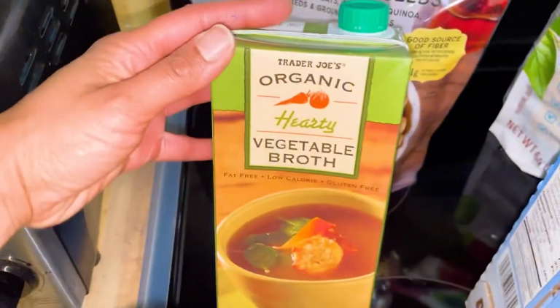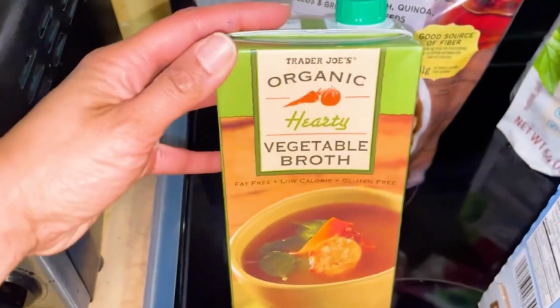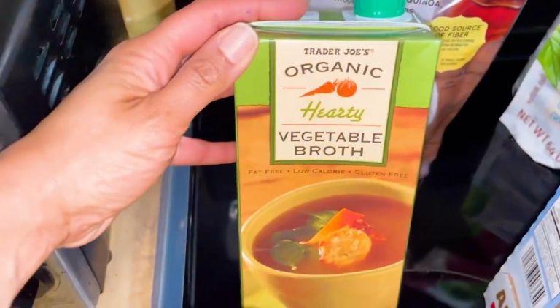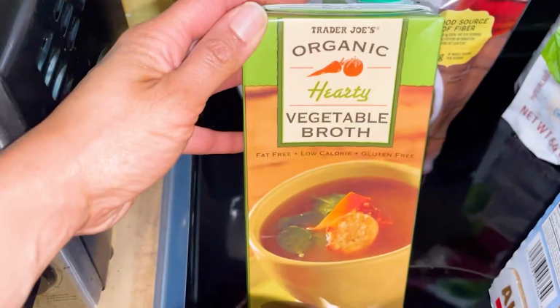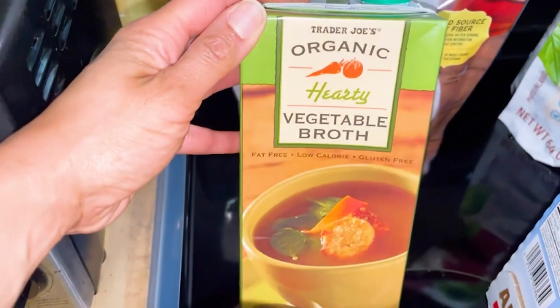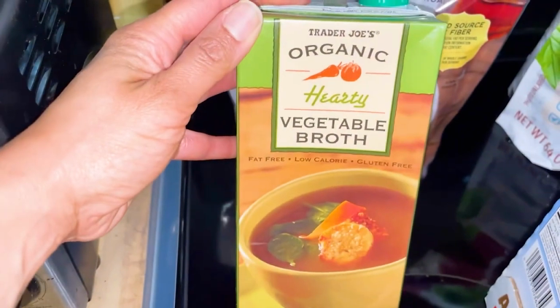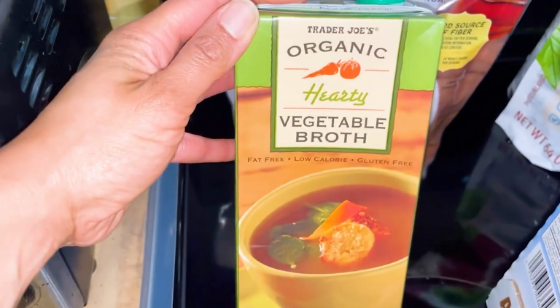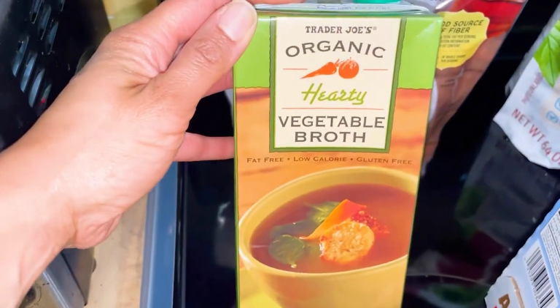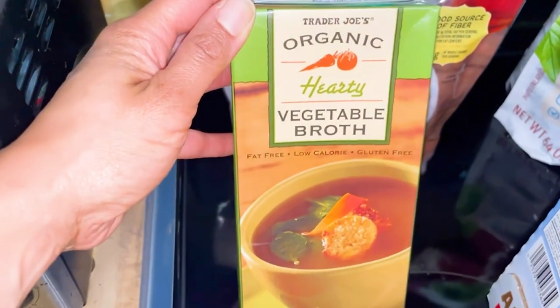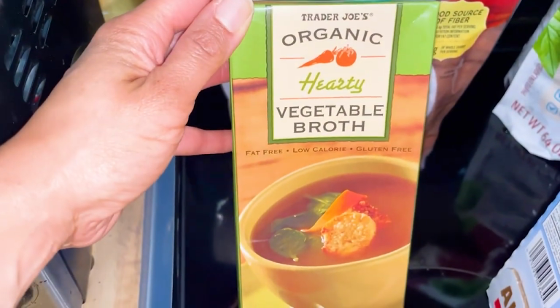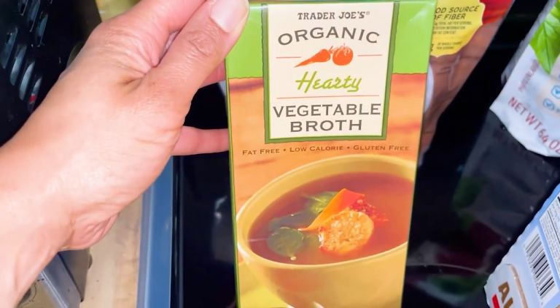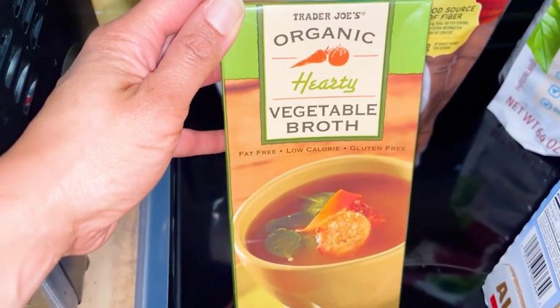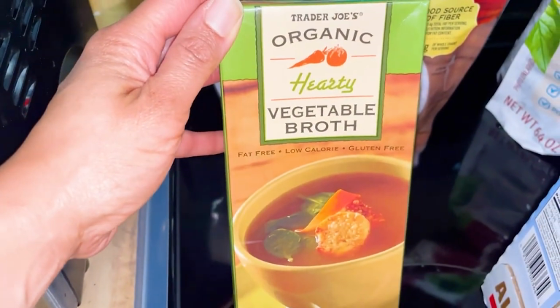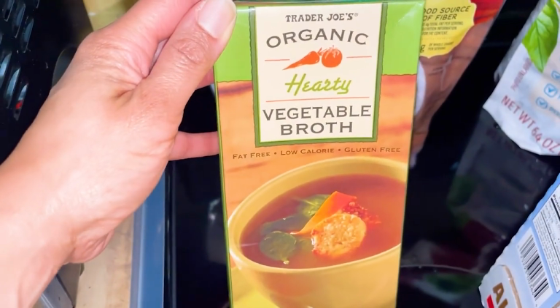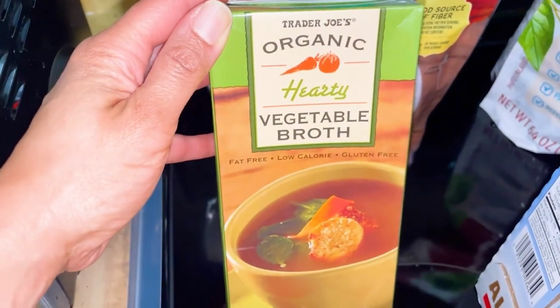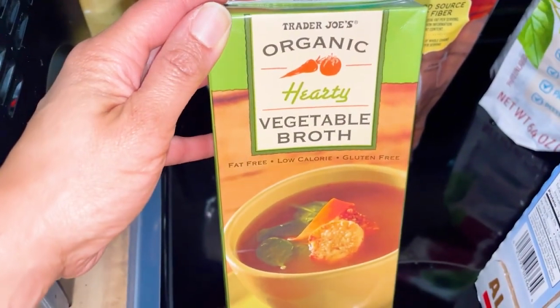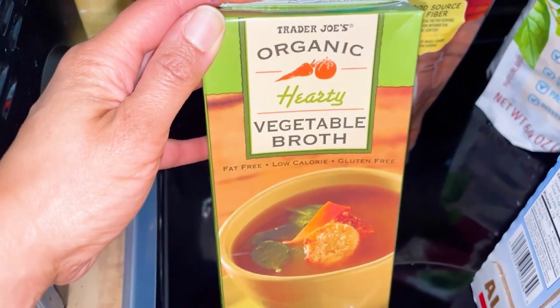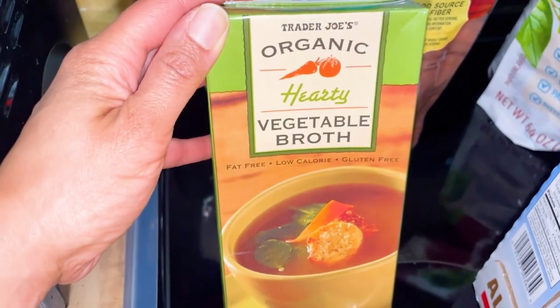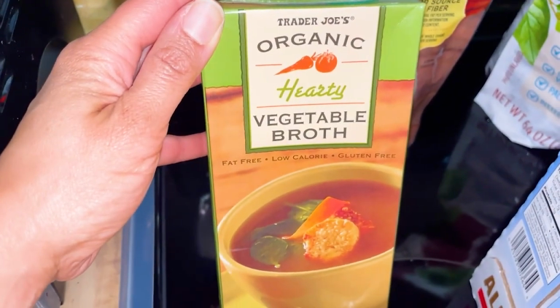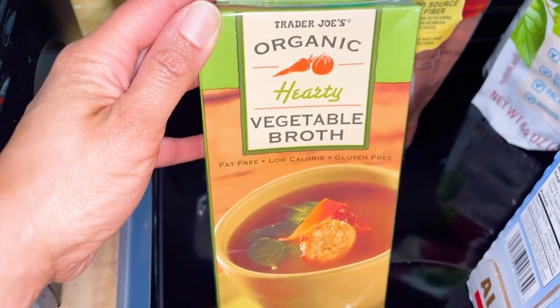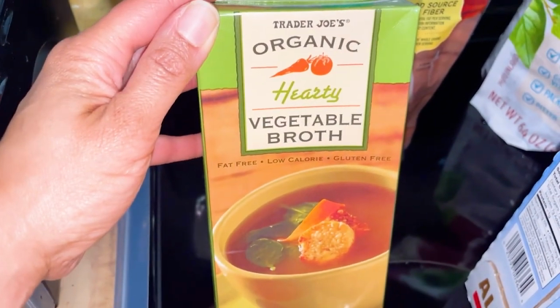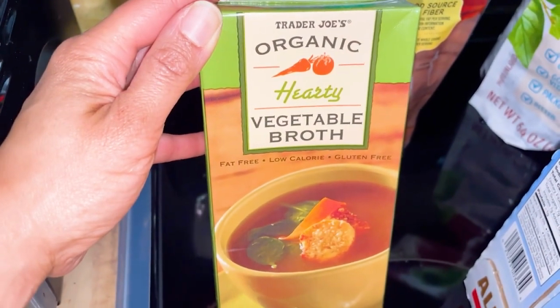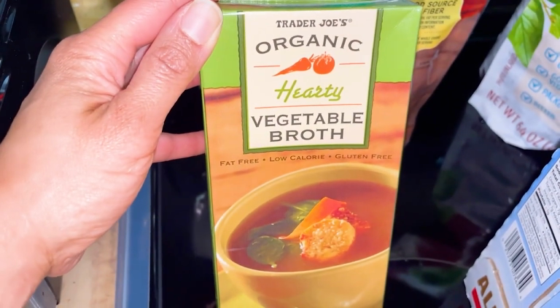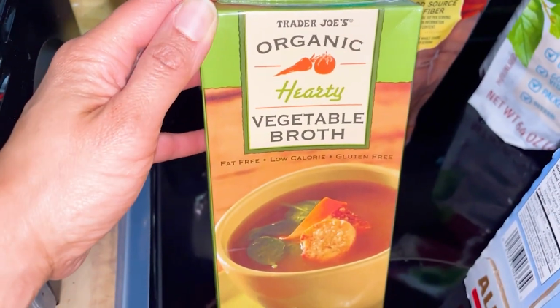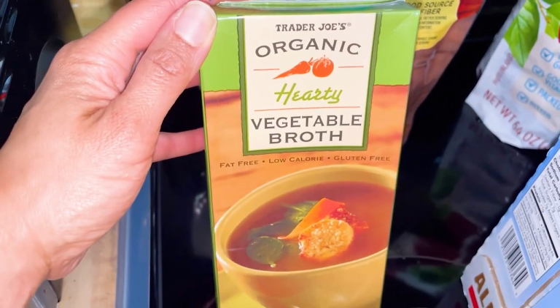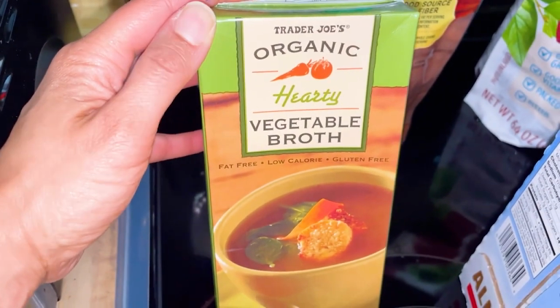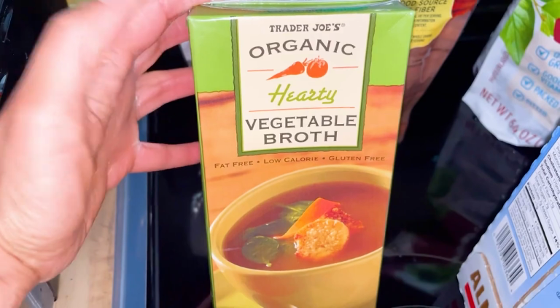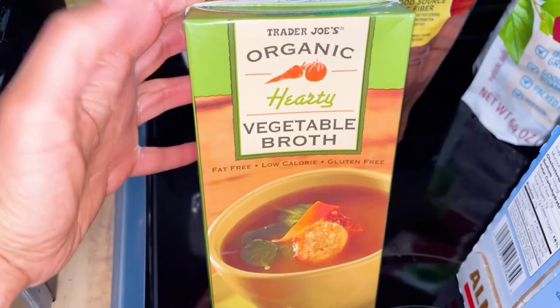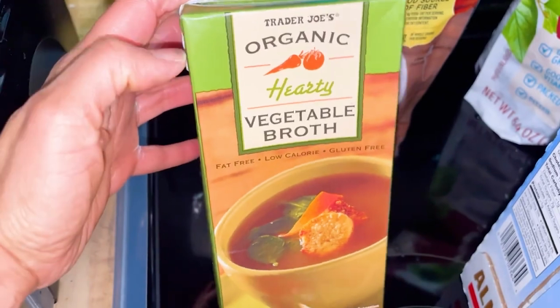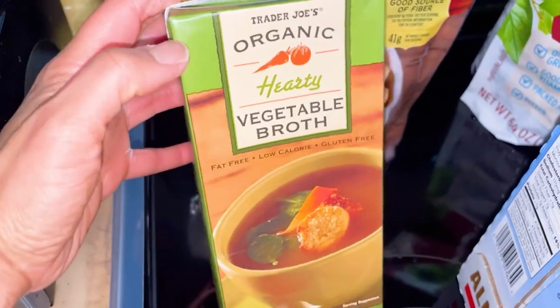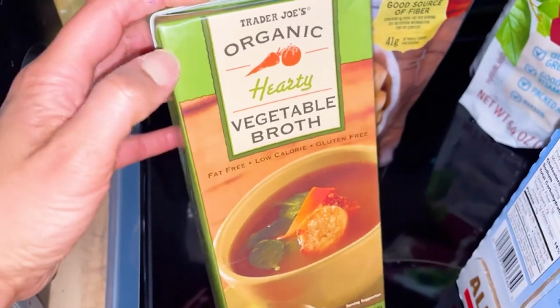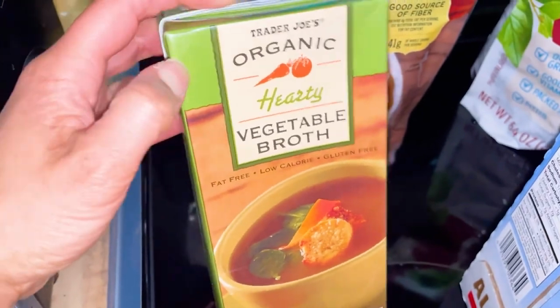Next is the vegetable broth. I always get this for stir frying and sautéing vegetables so you don't have to use any oil.